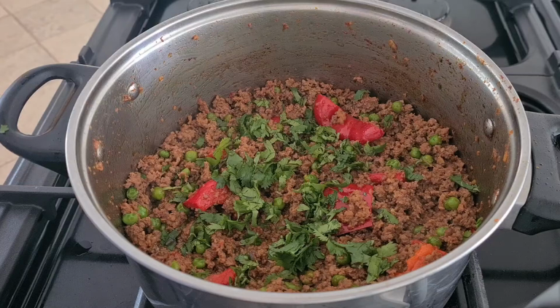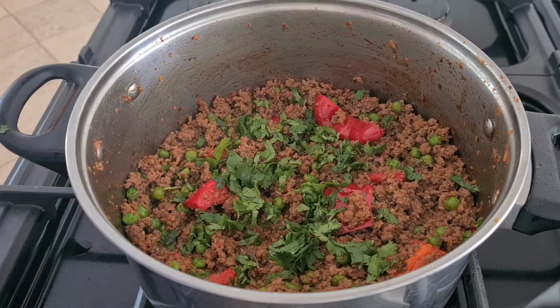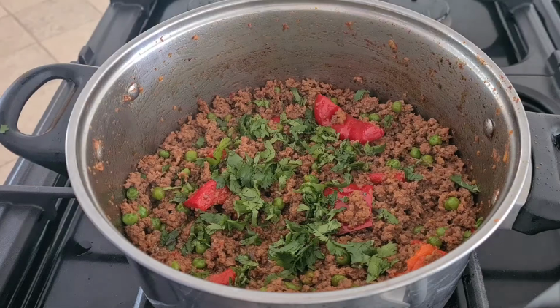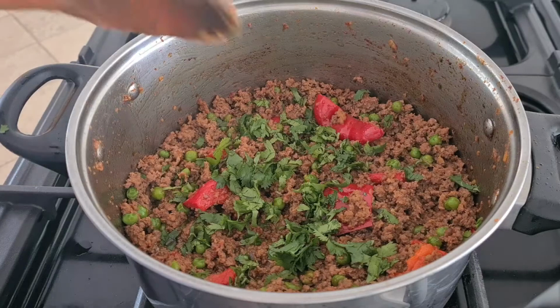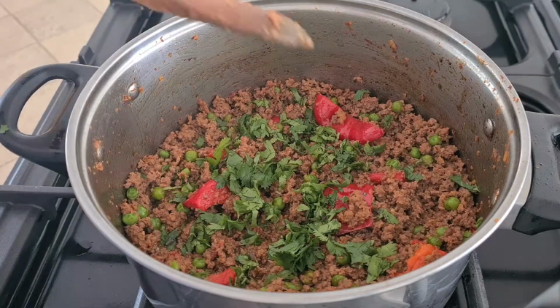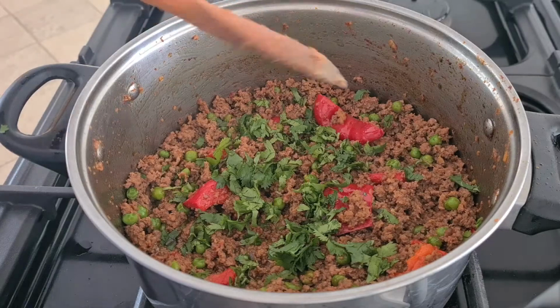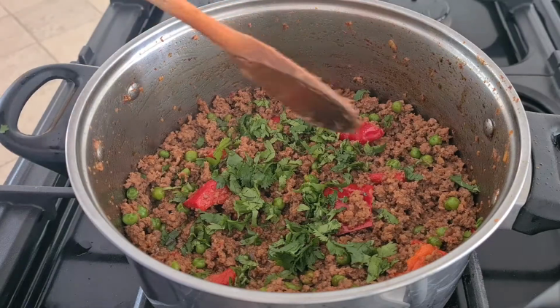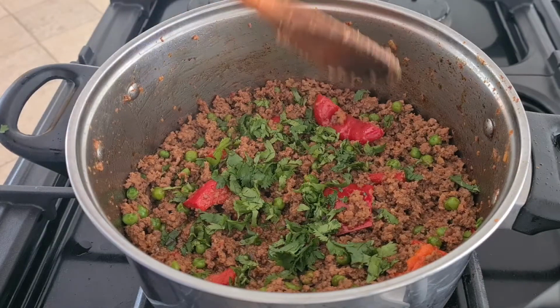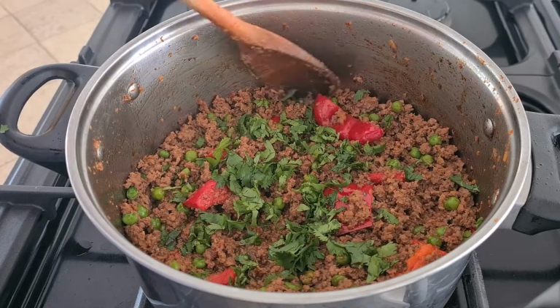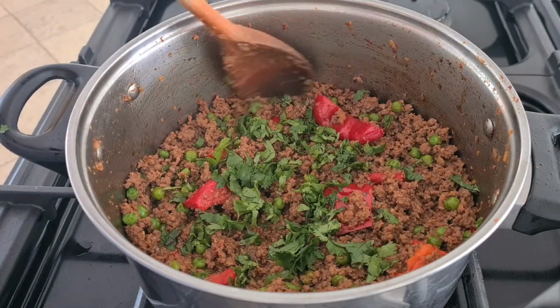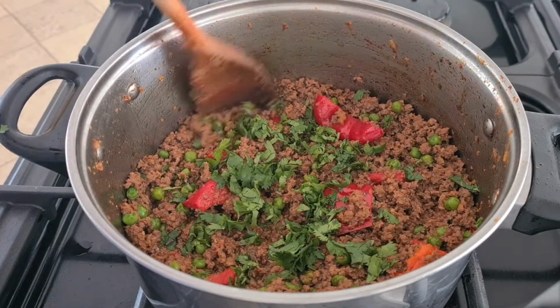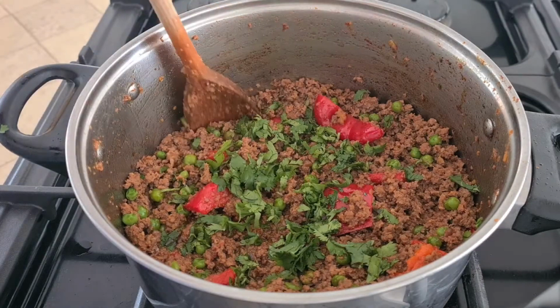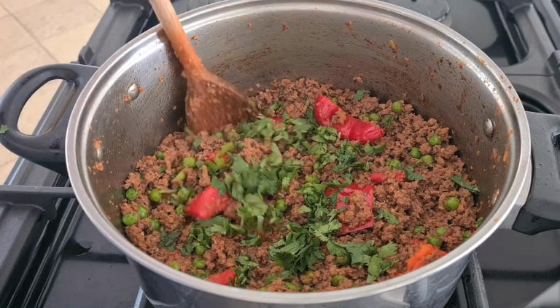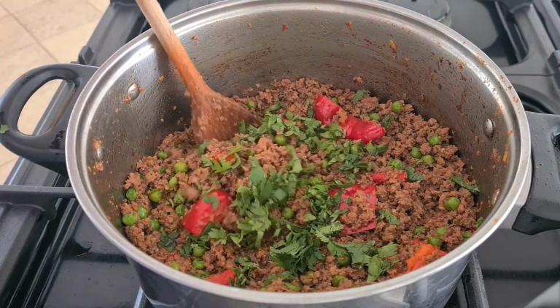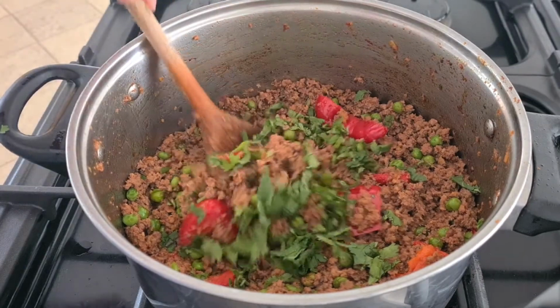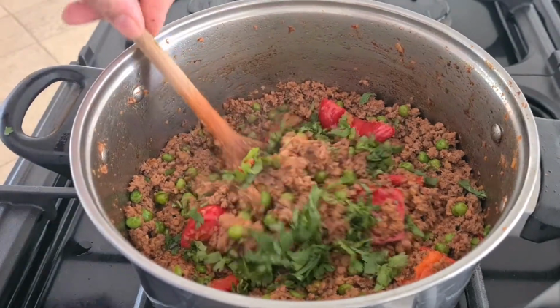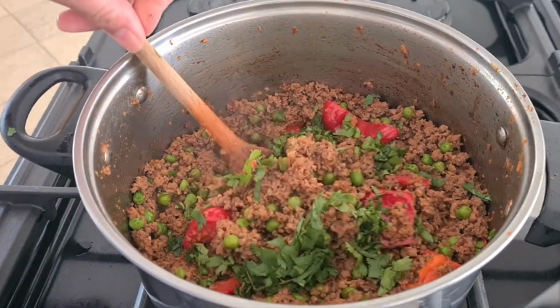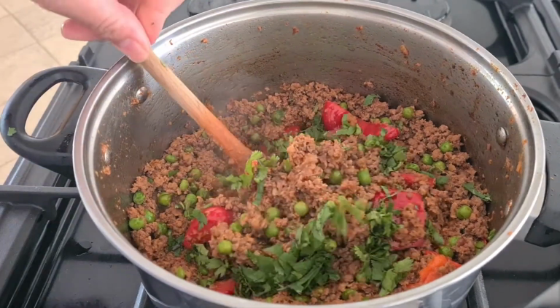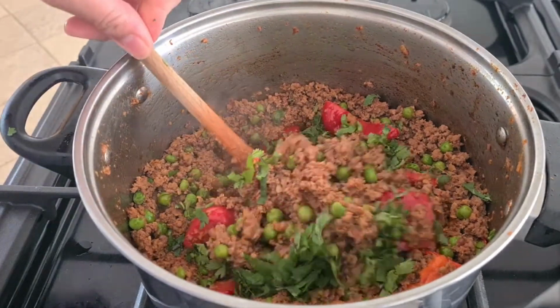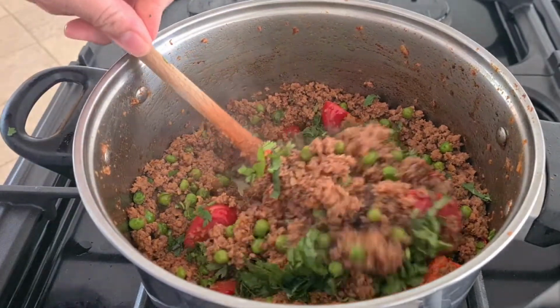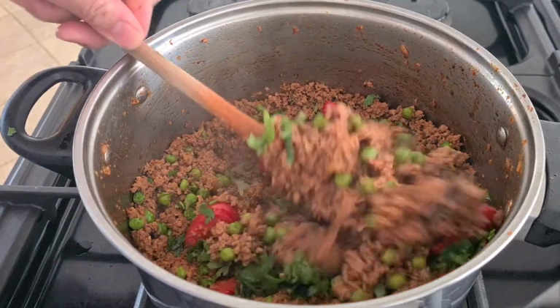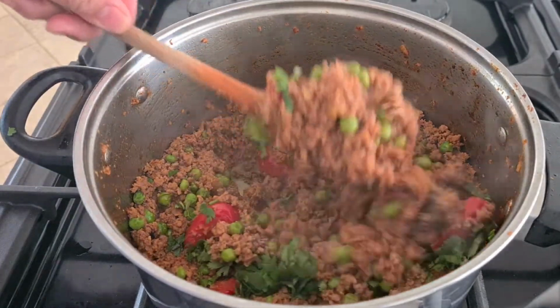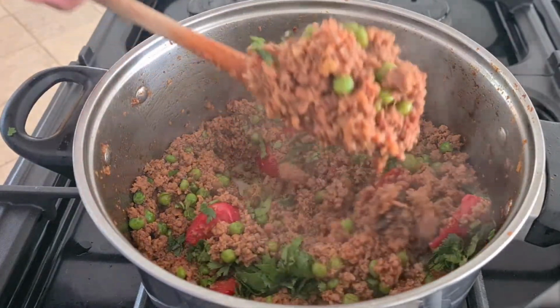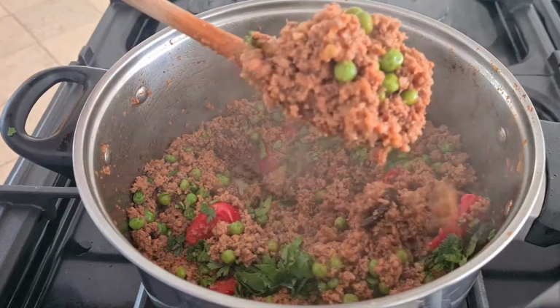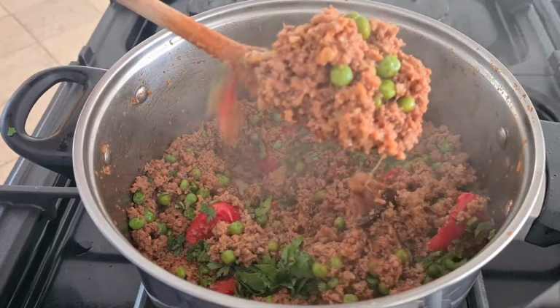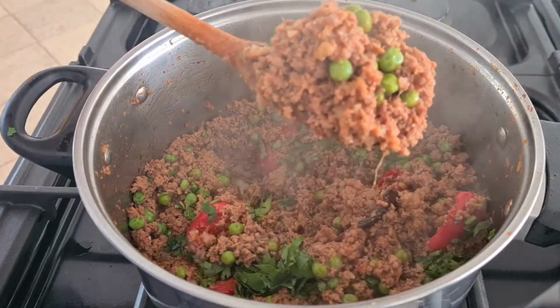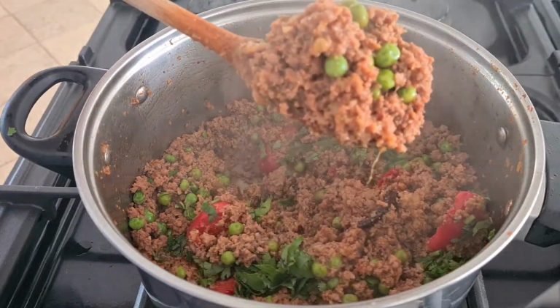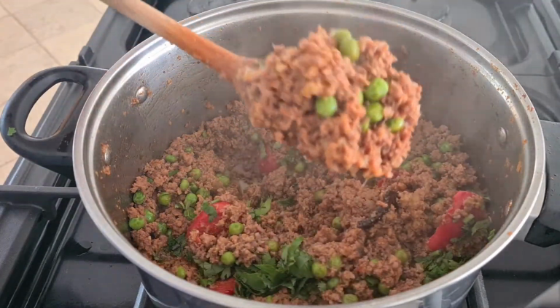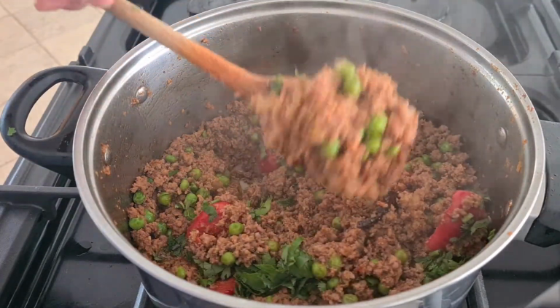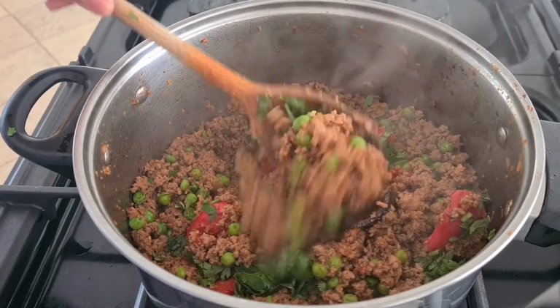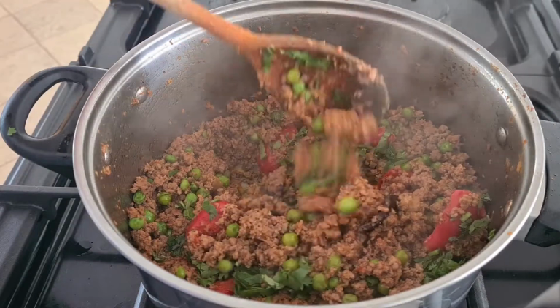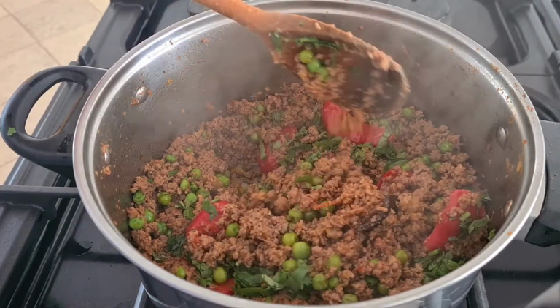Assalamu alaikum warahmatullahi wabarakatuh. Today I am going to cook mince with peas and pepper.